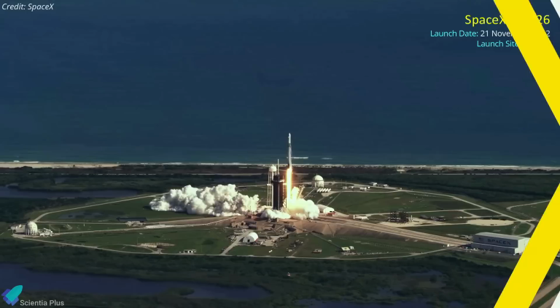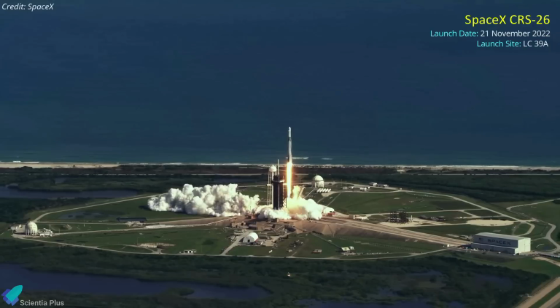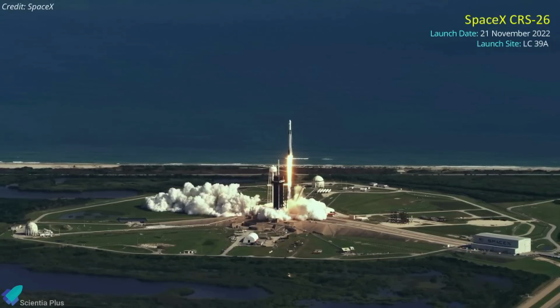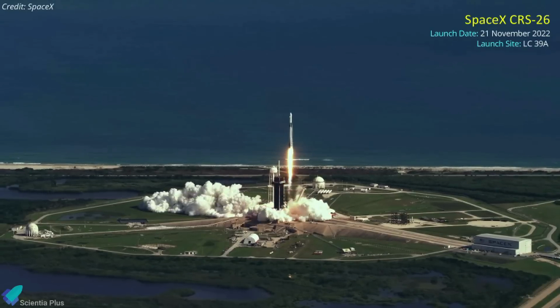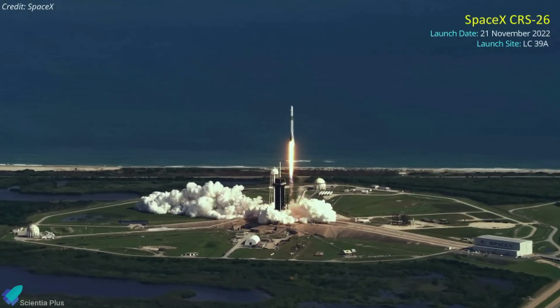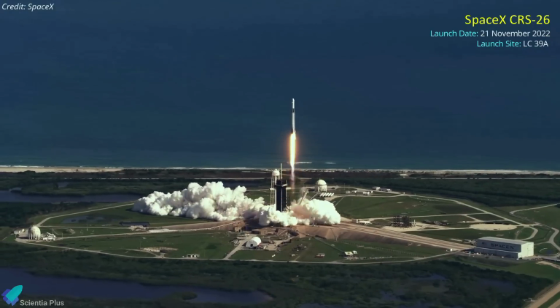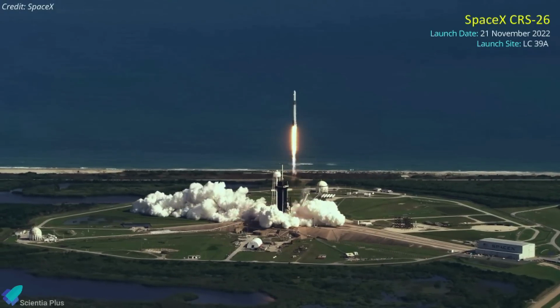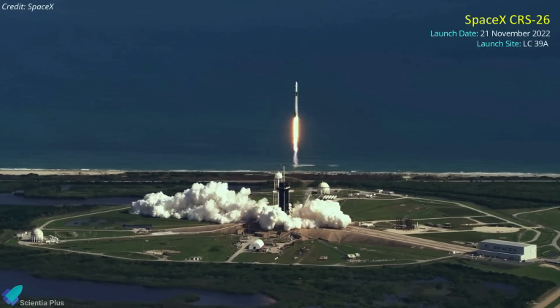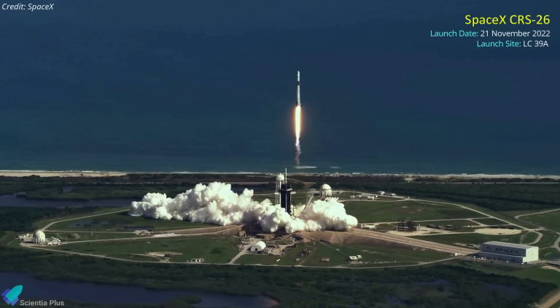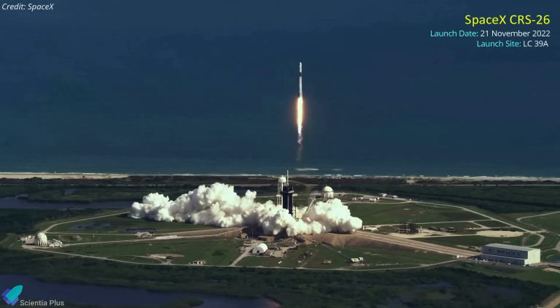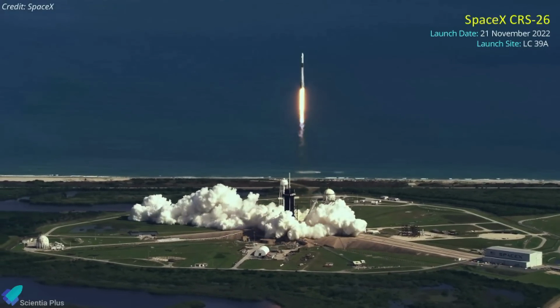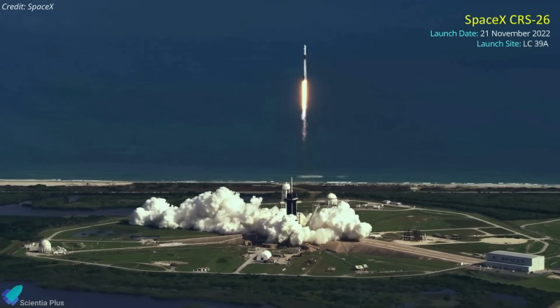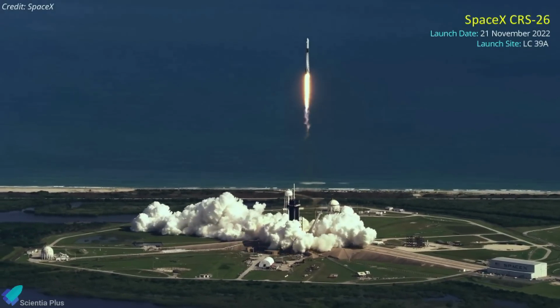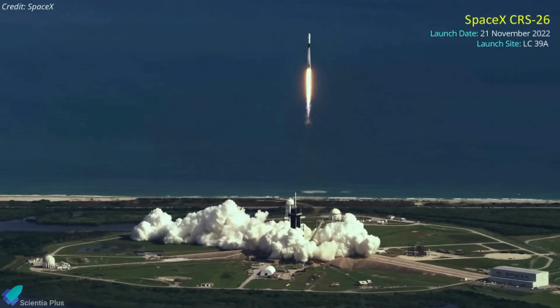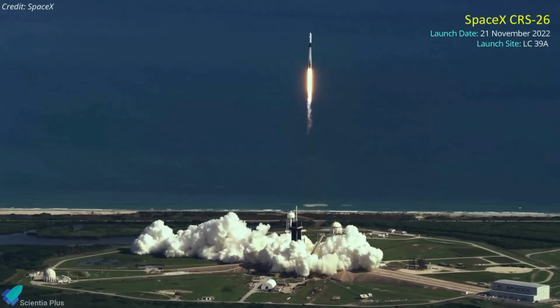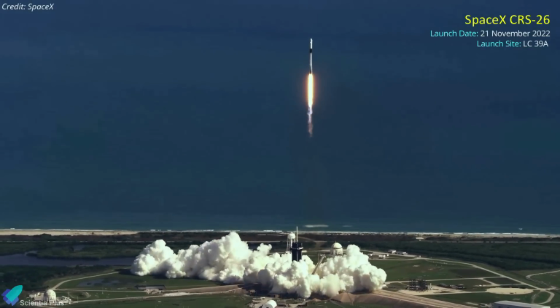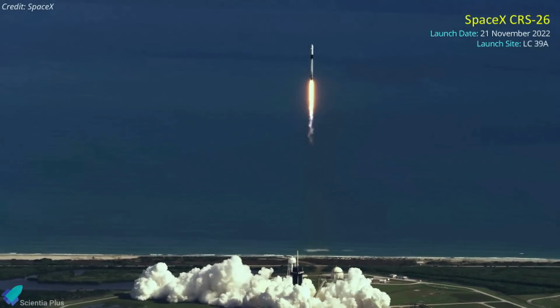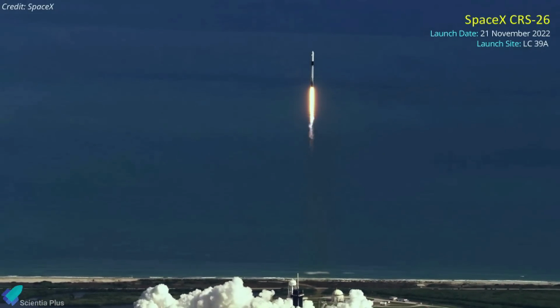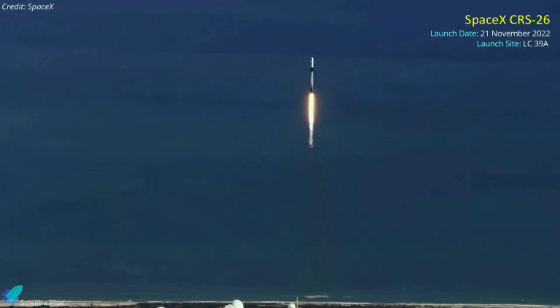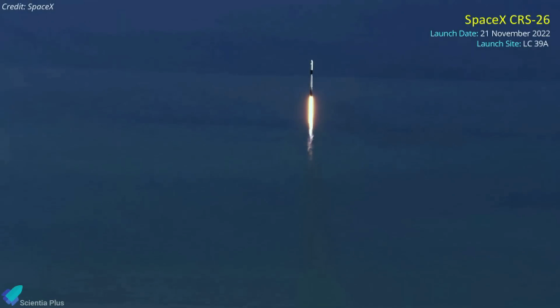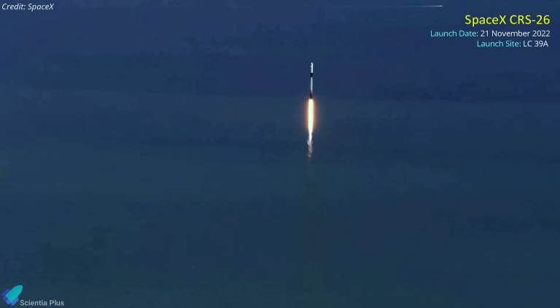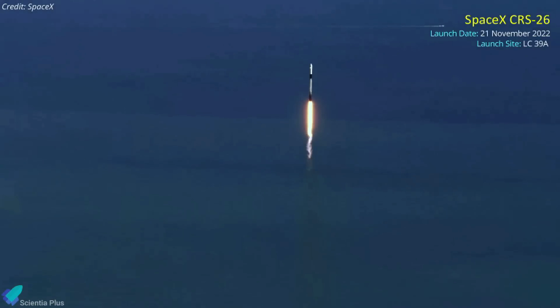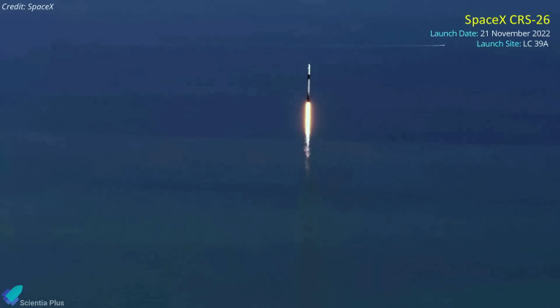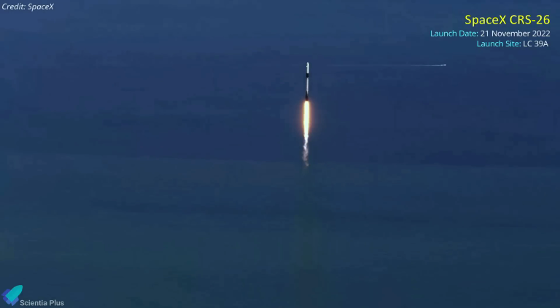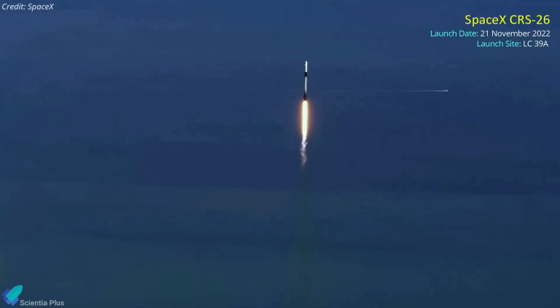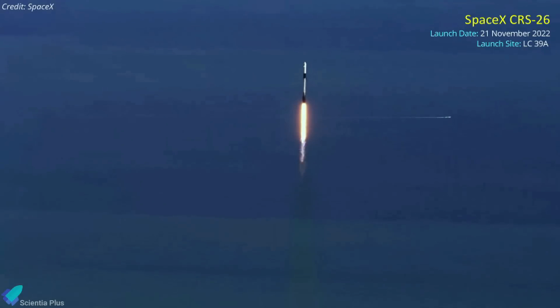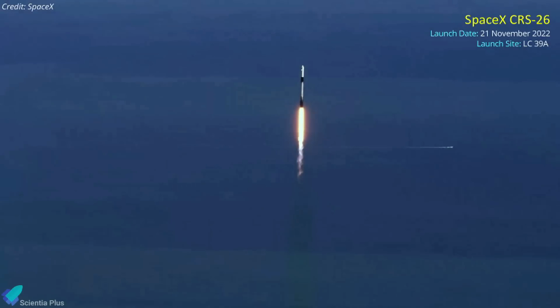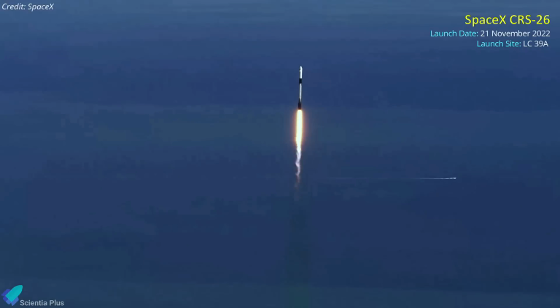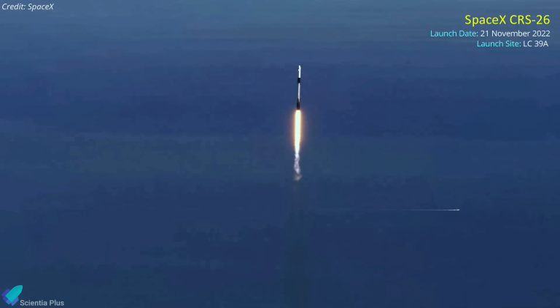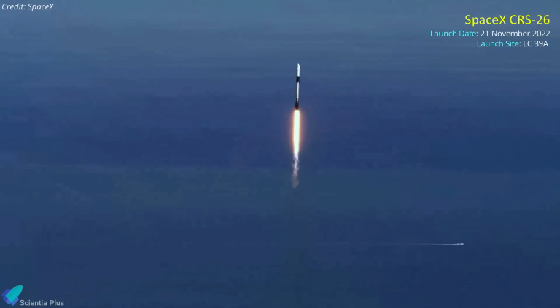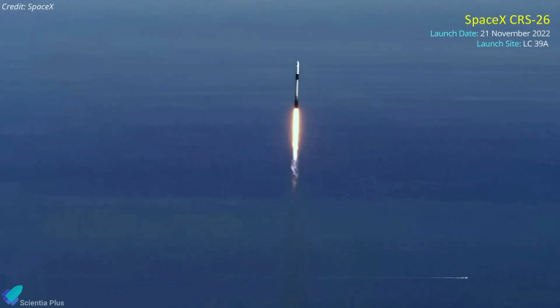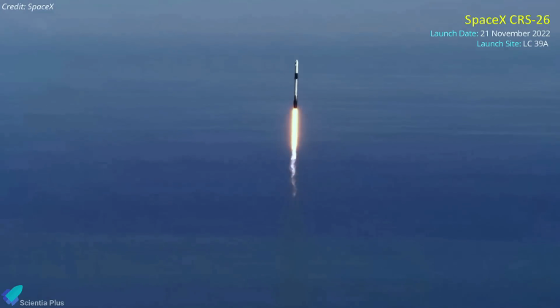The next resupply mission to the ISS, SpaceX's CRS-26, is scheduled to launch from Kennedy Space Center on November 21.